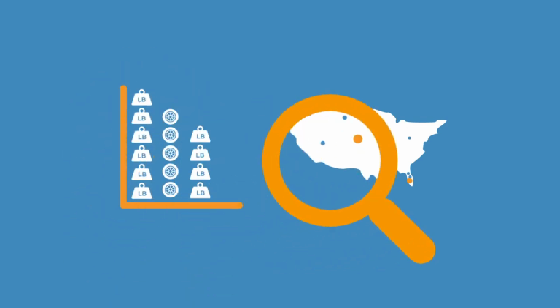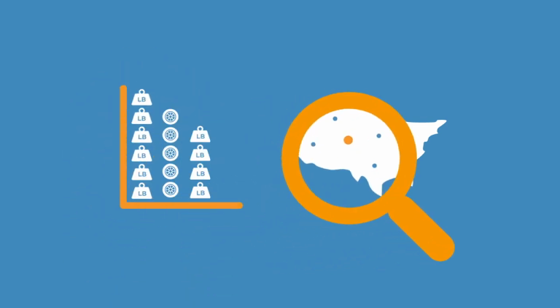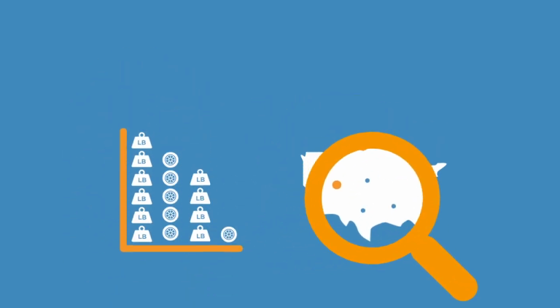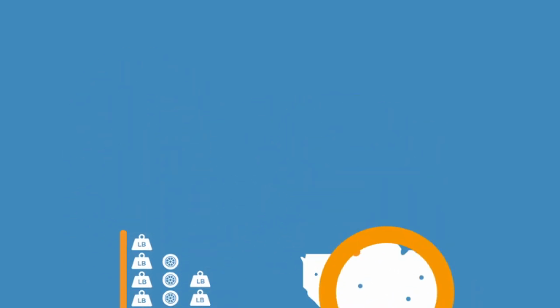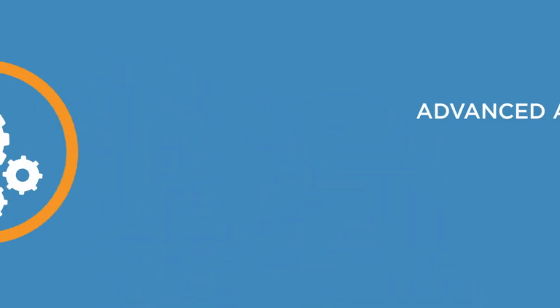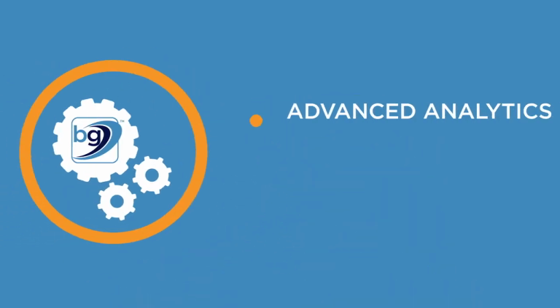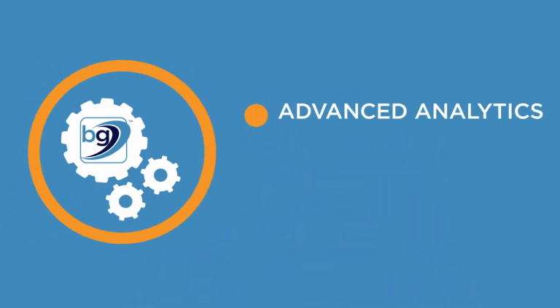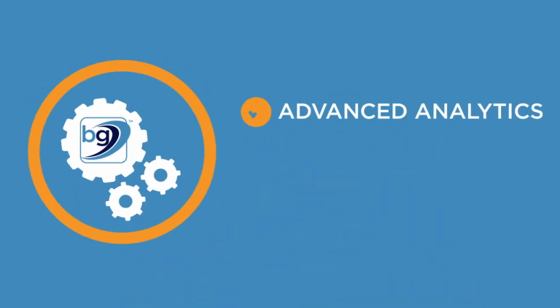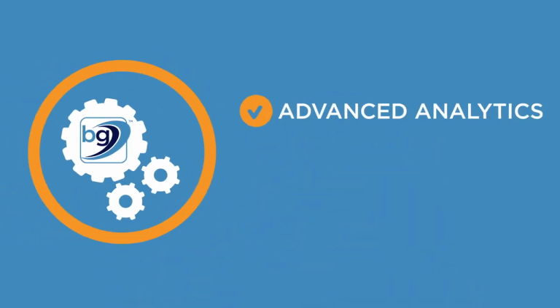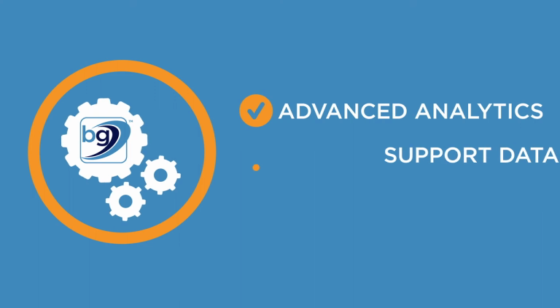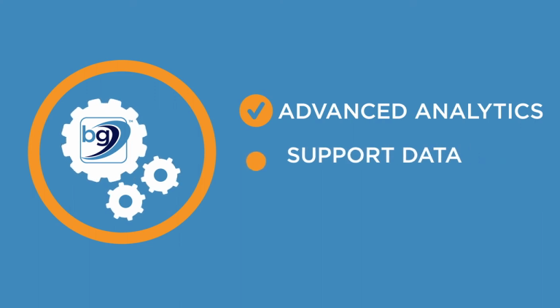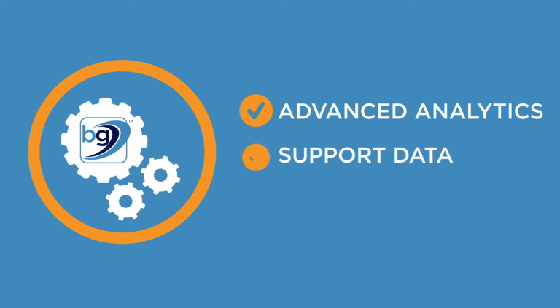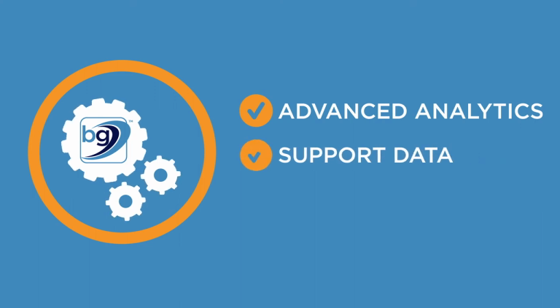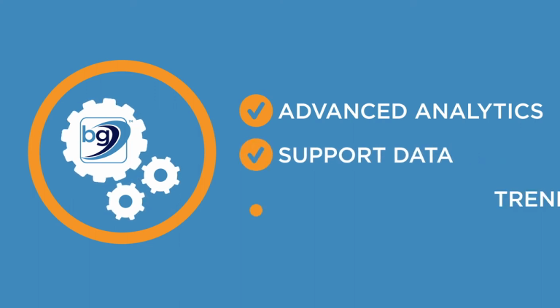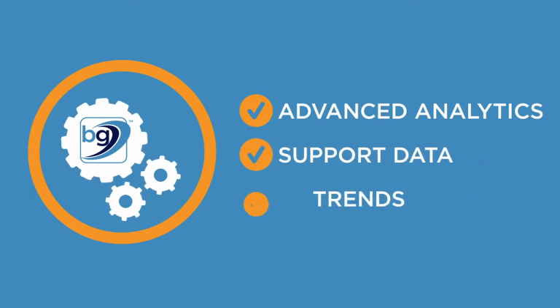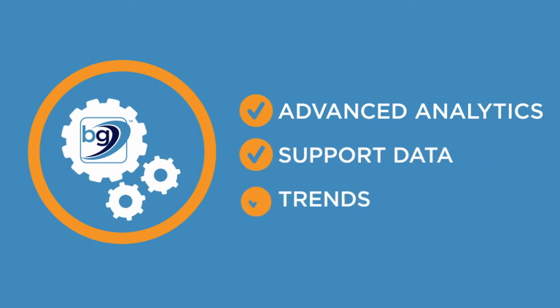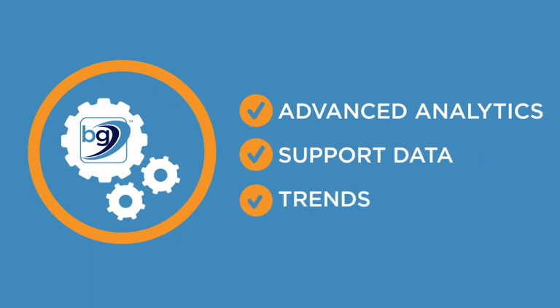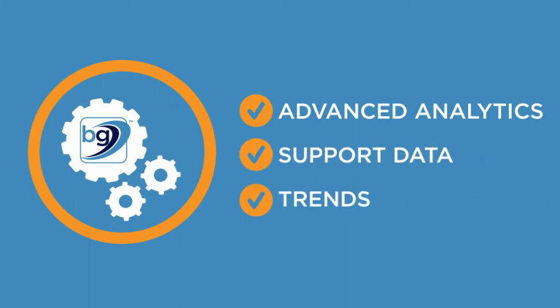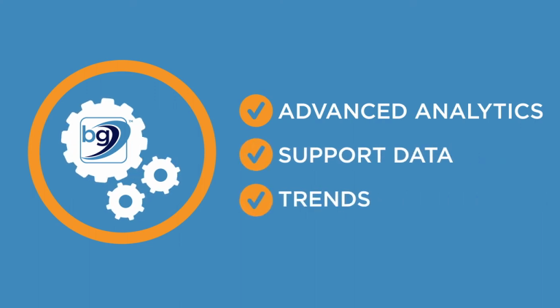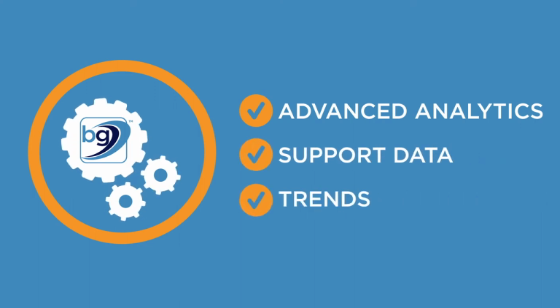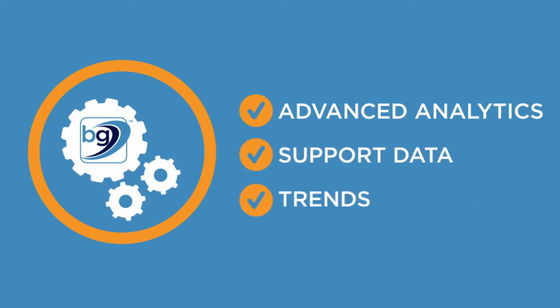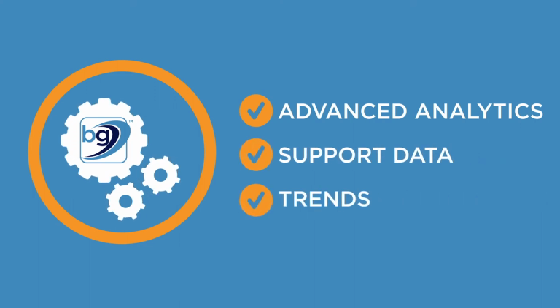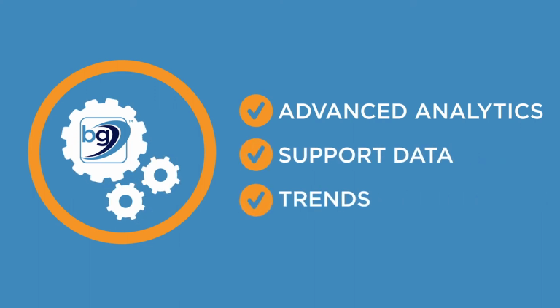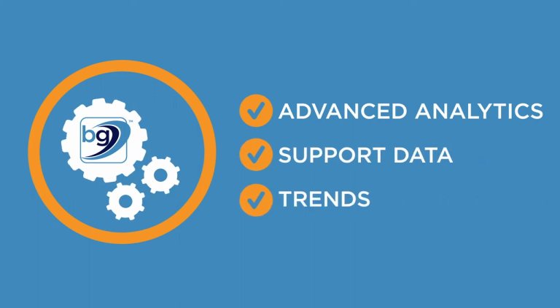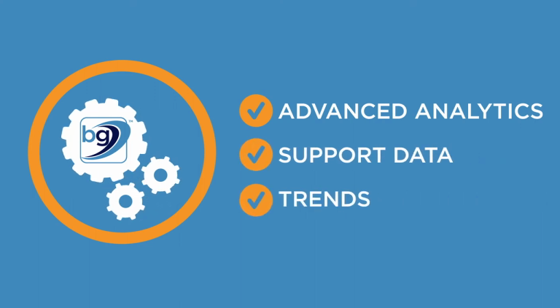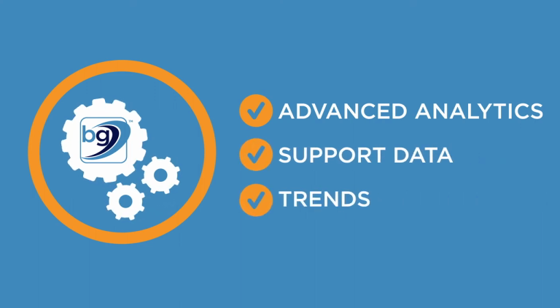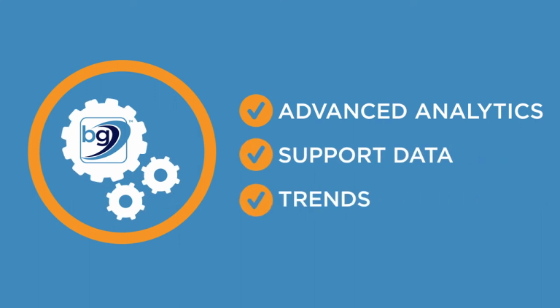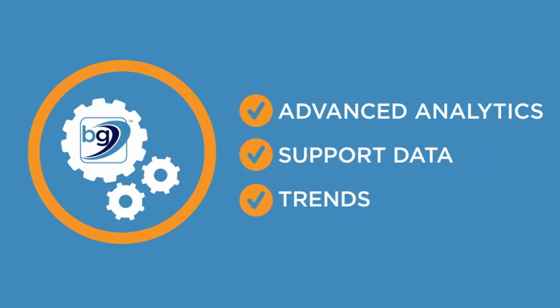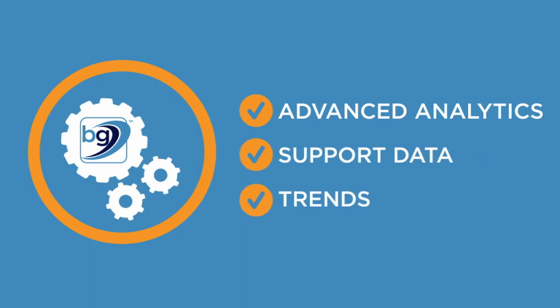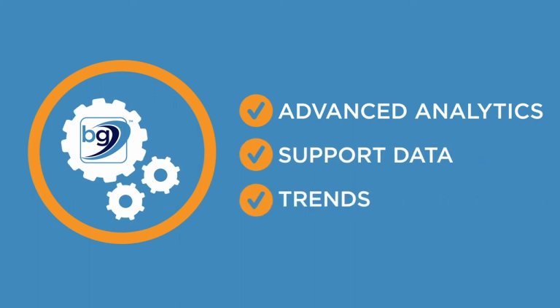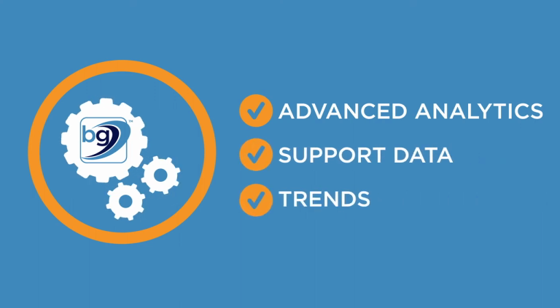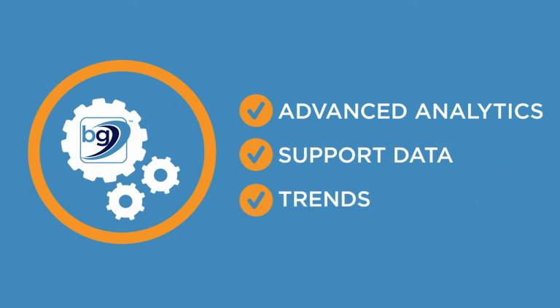Through advanced analytics, support data and trends, we continue to improve and grow your transportation program.